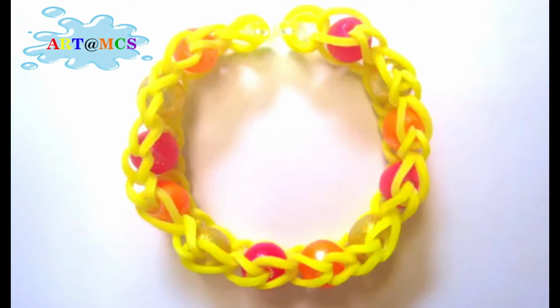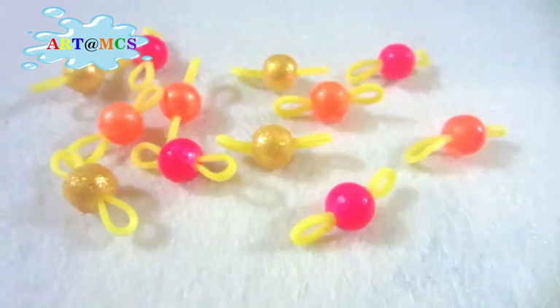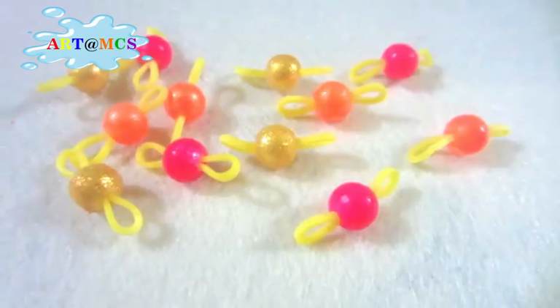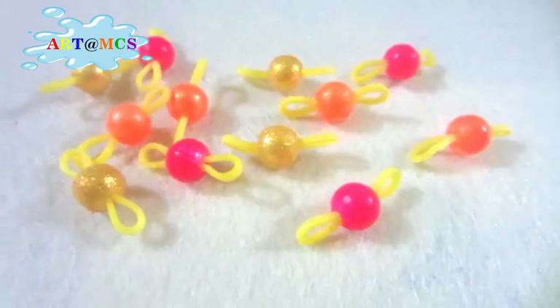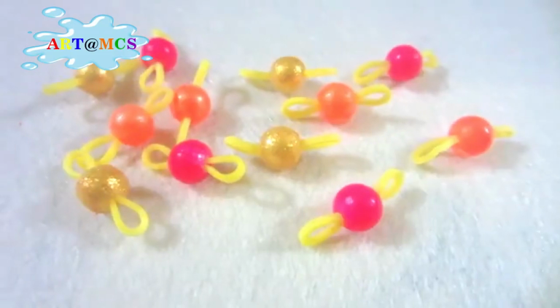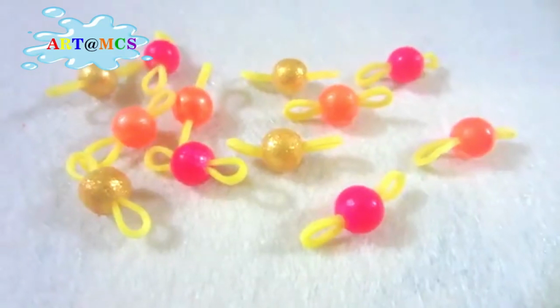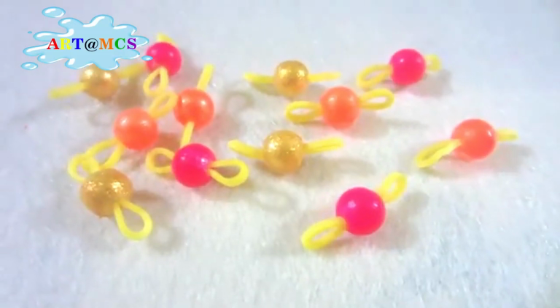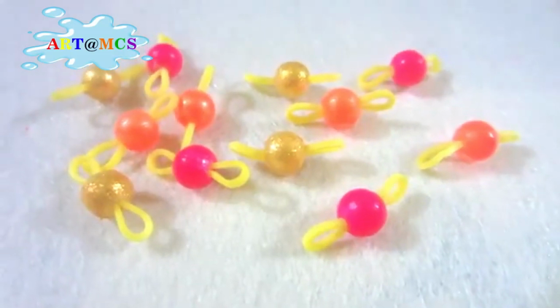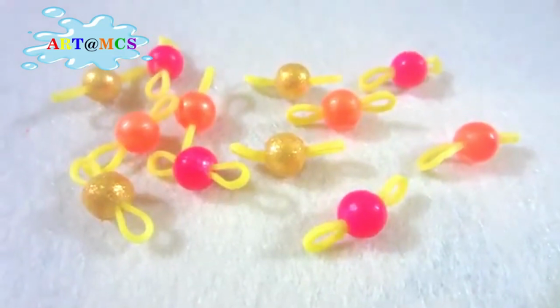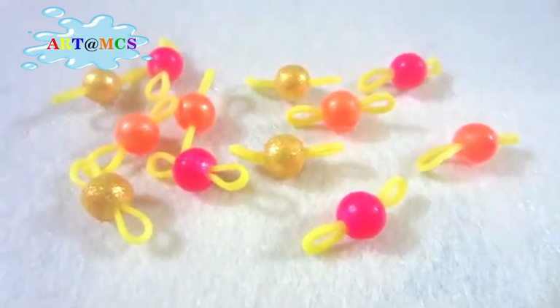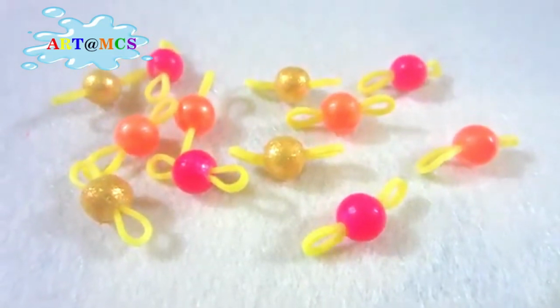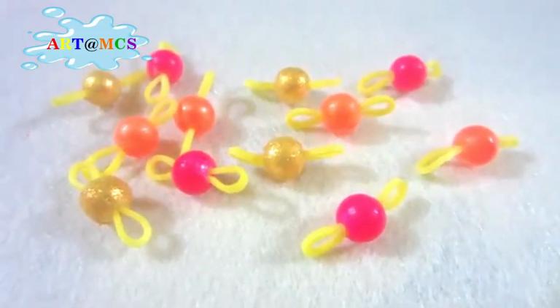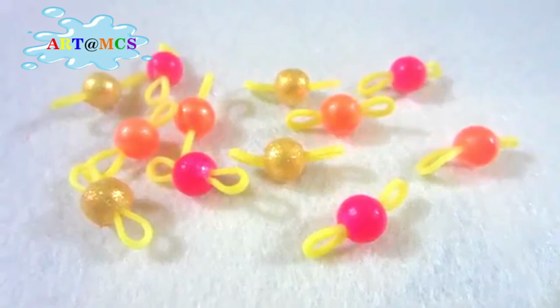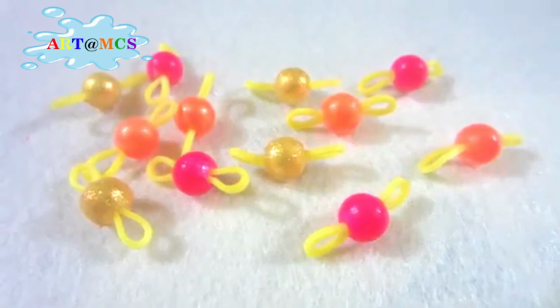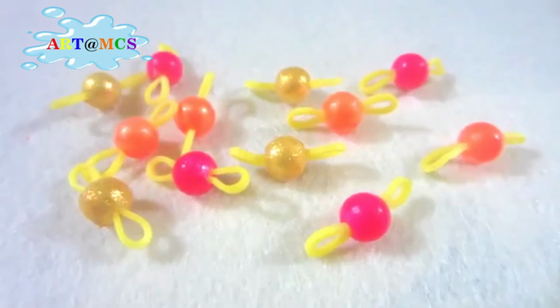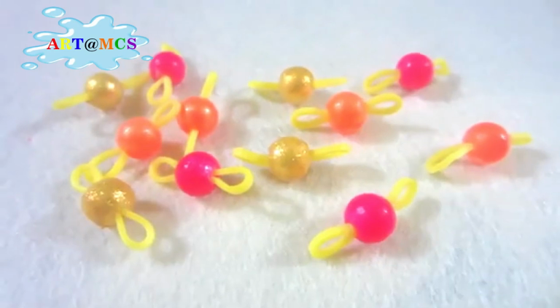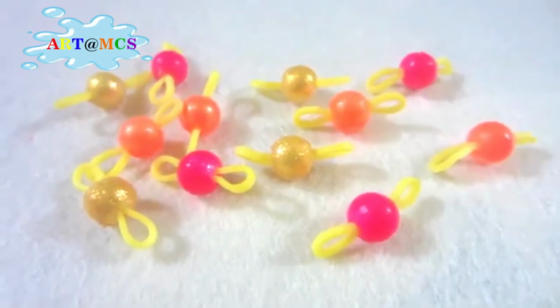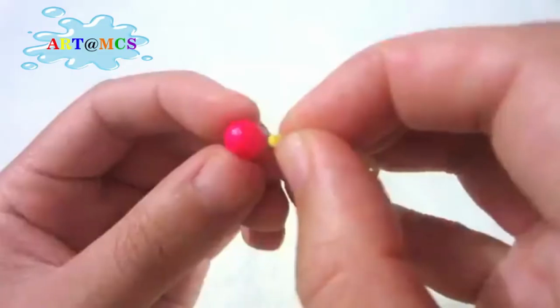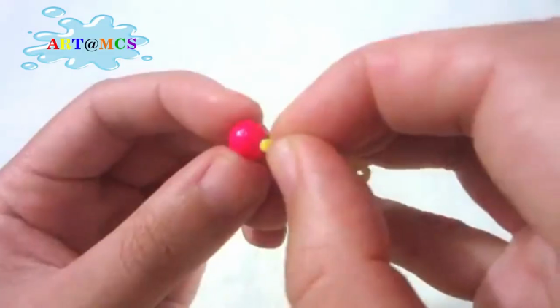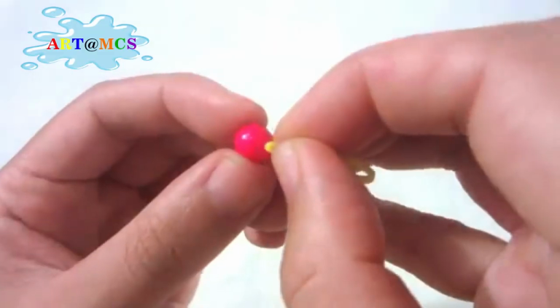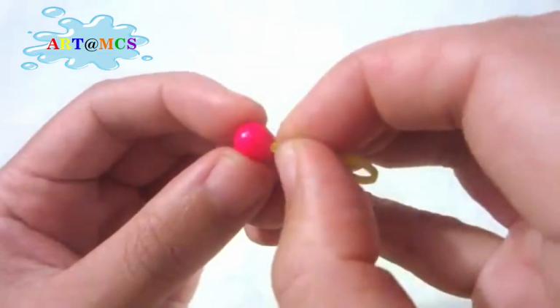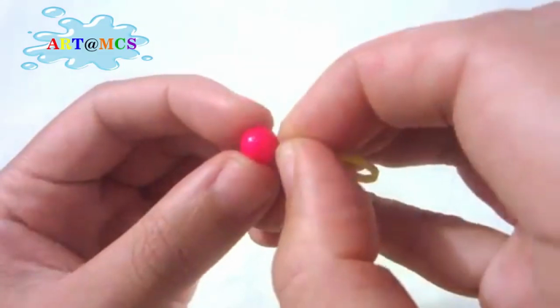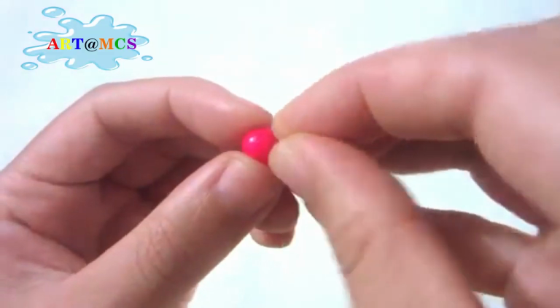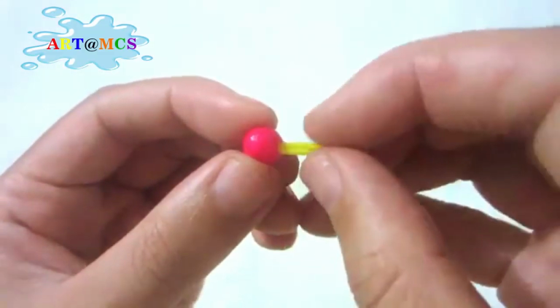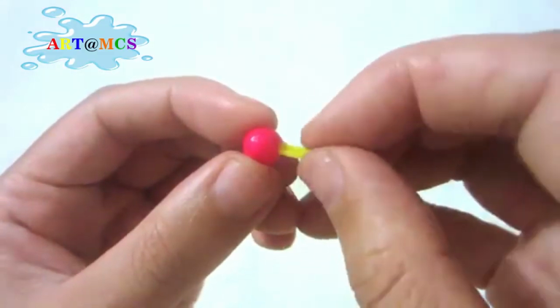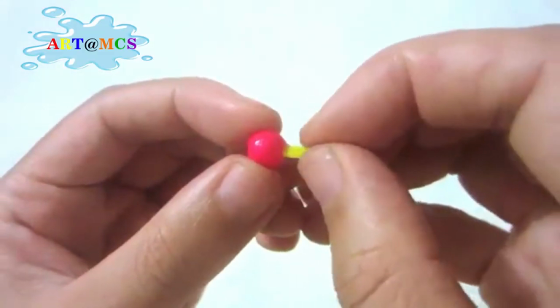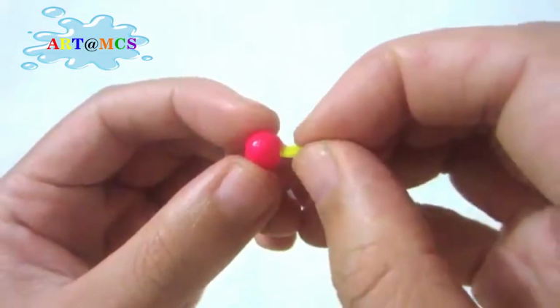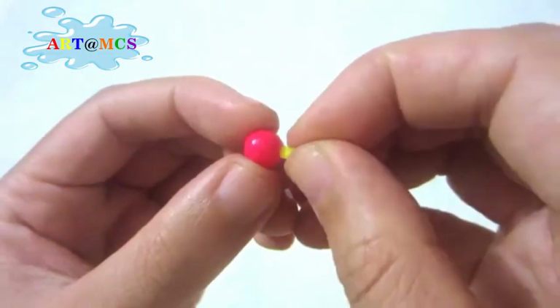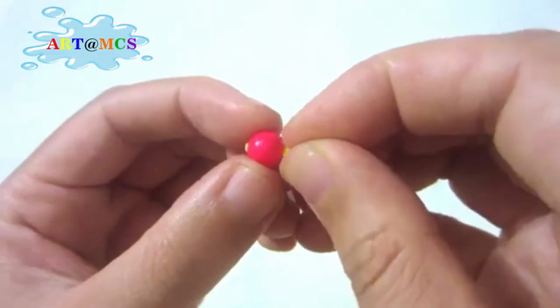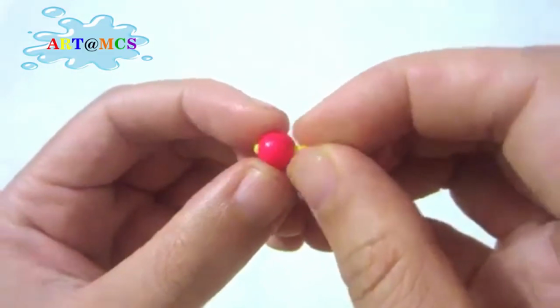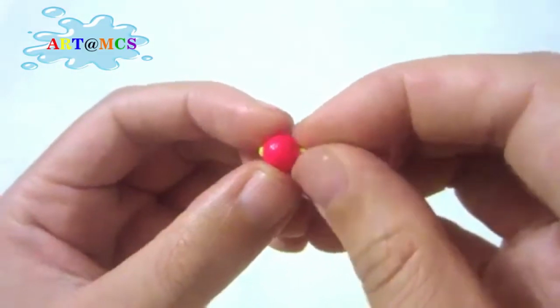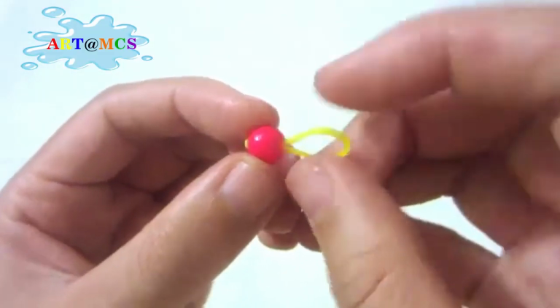First, insert the rubber band inside the bead like this. Almost half of them.